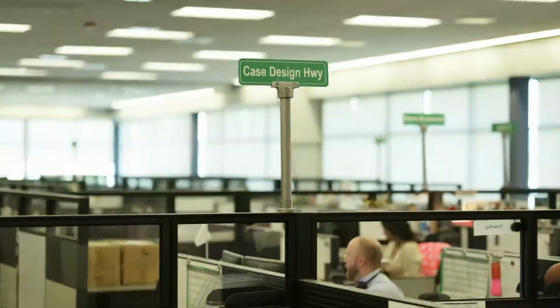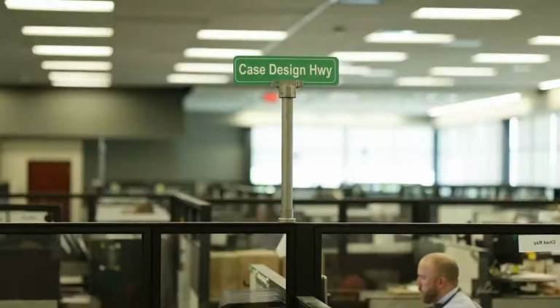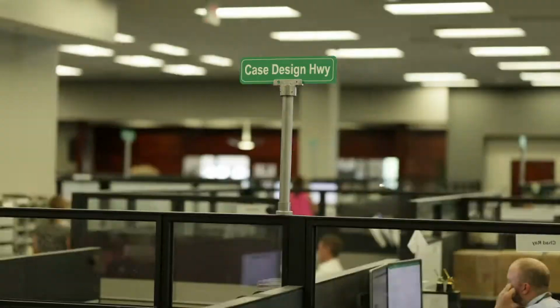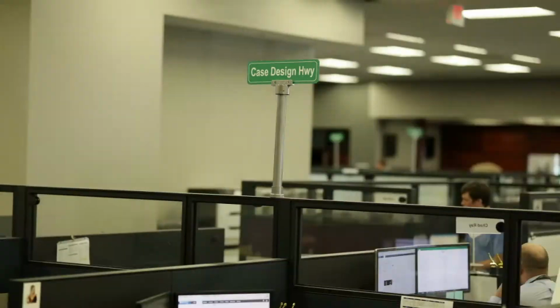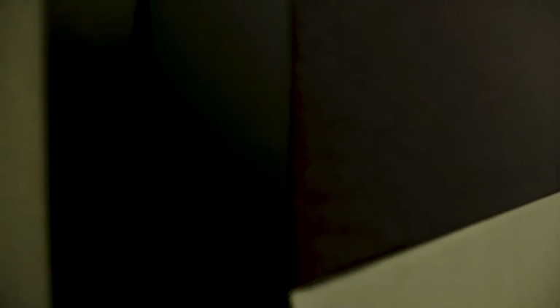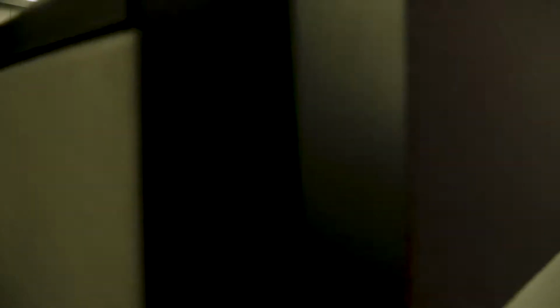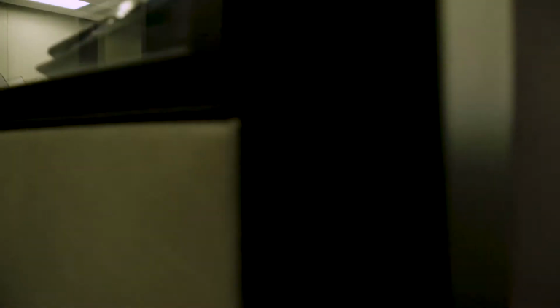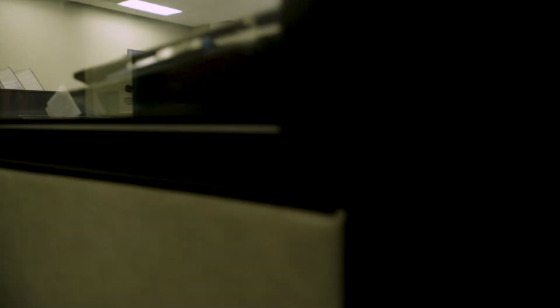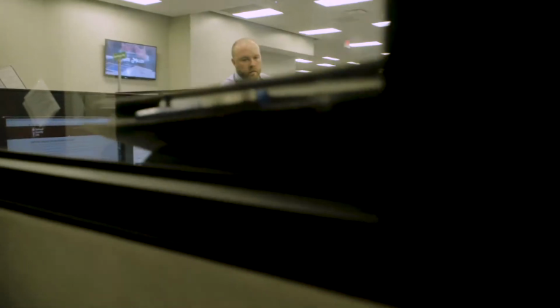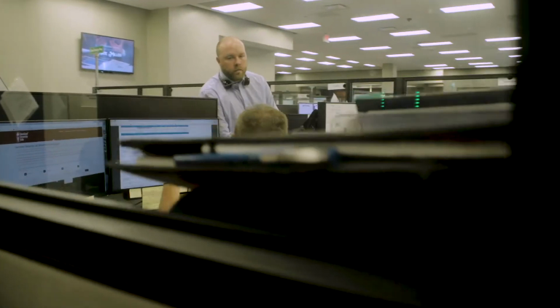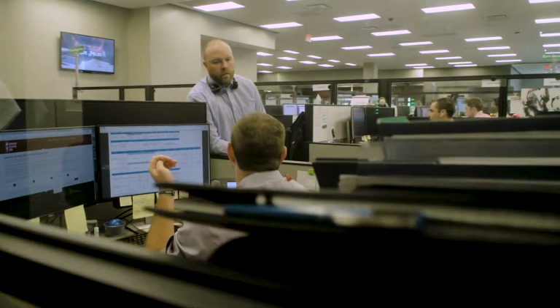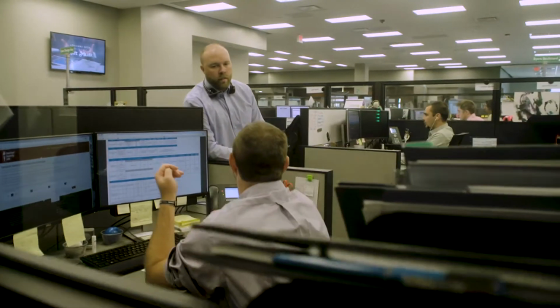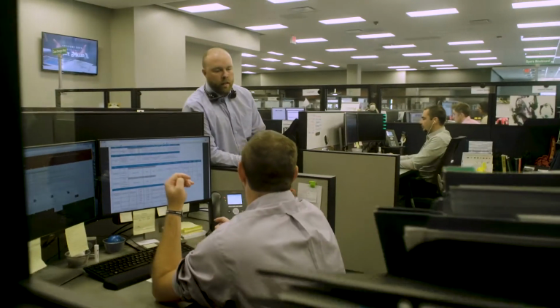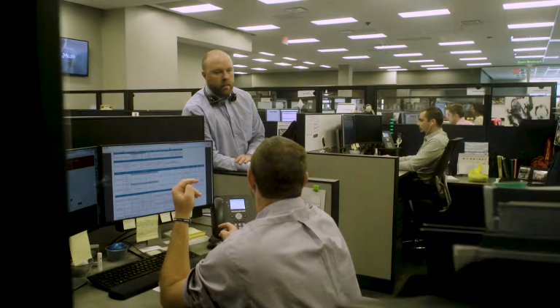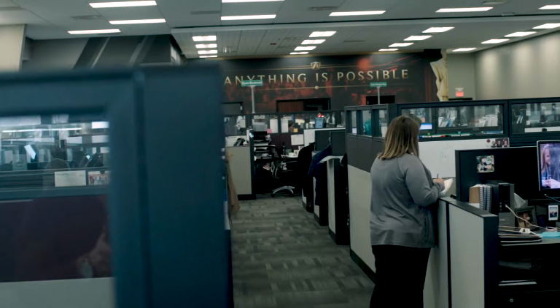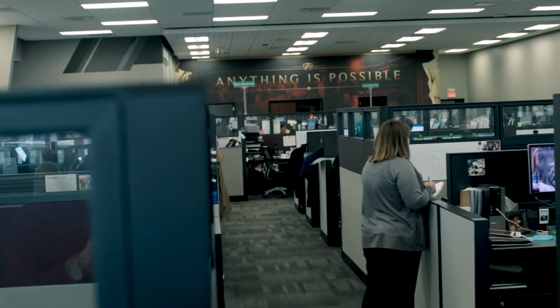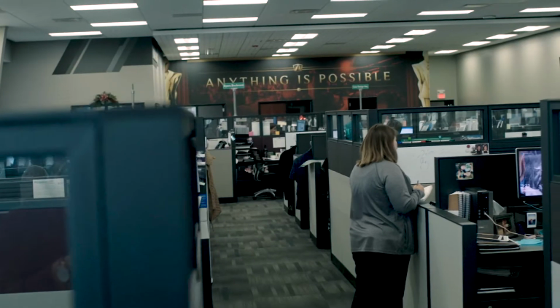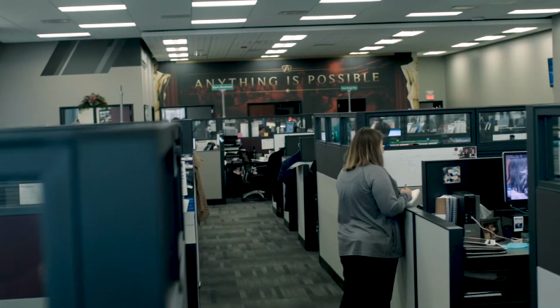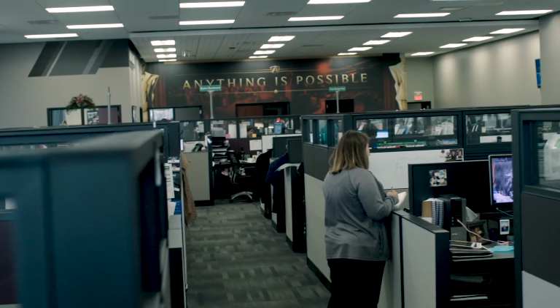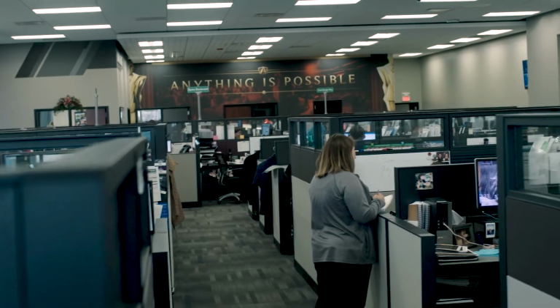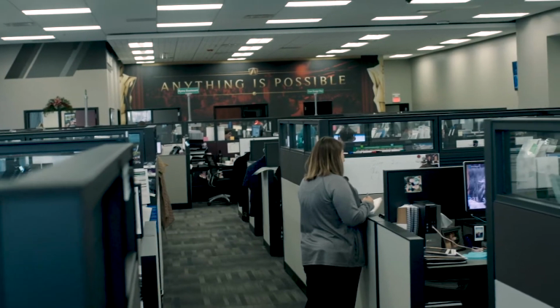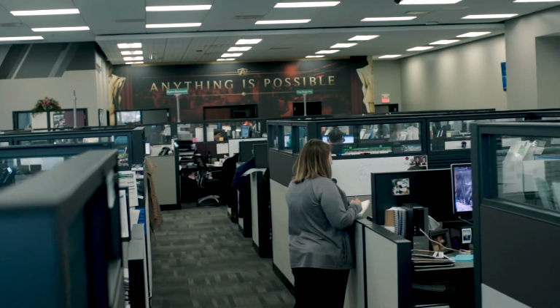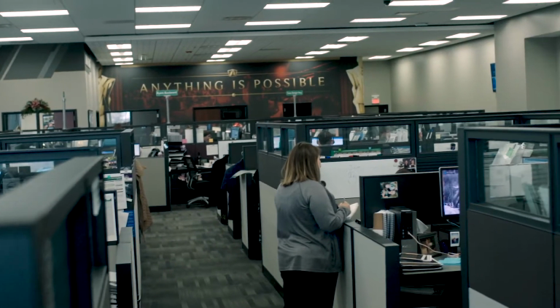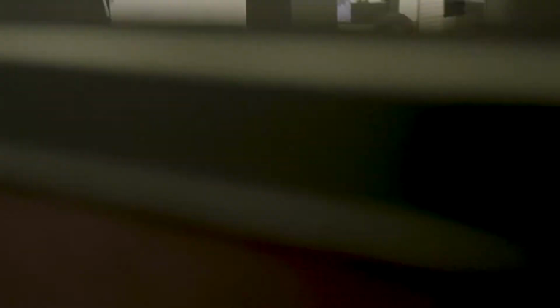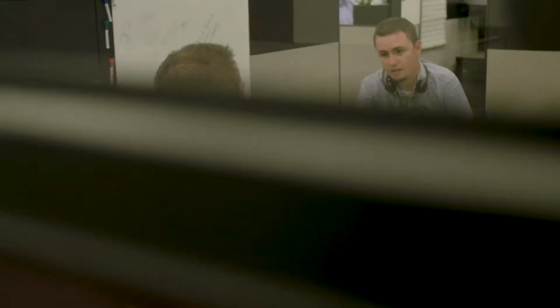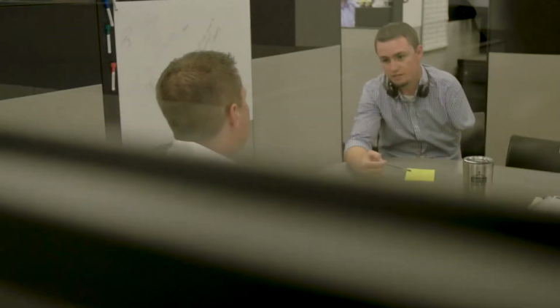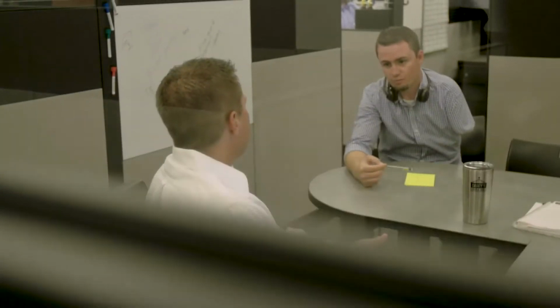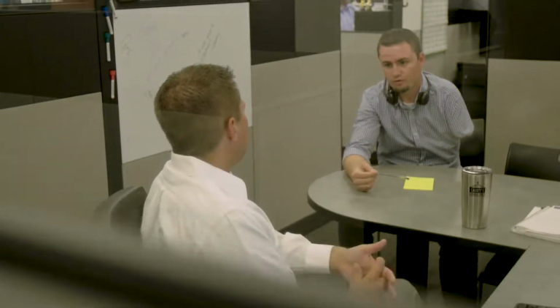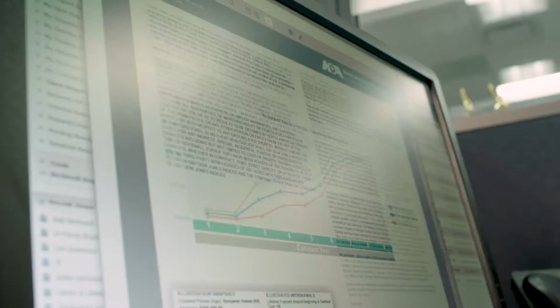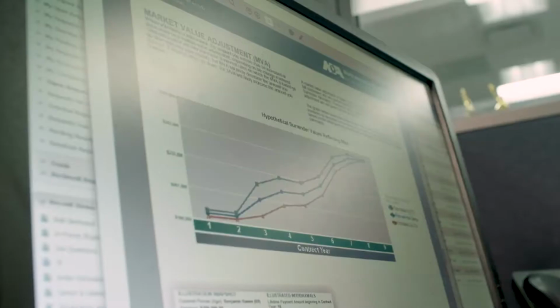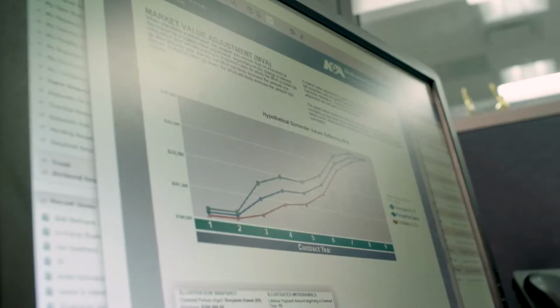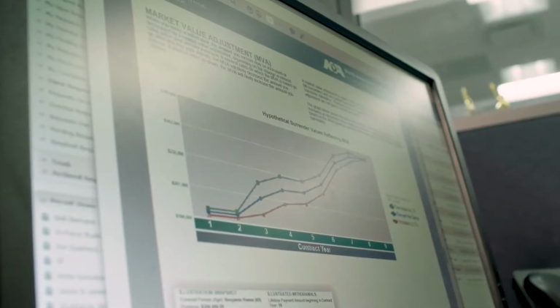Our case design team eats, sleeps, and breathes numbers, and this team delivers to the tune of up to 10,000 illustrations a month.